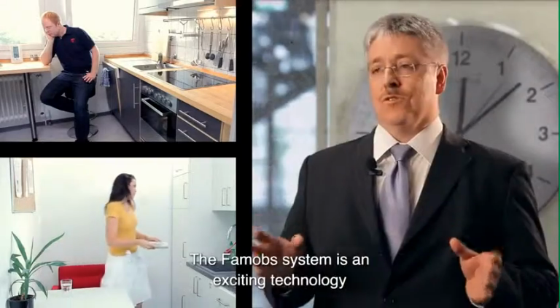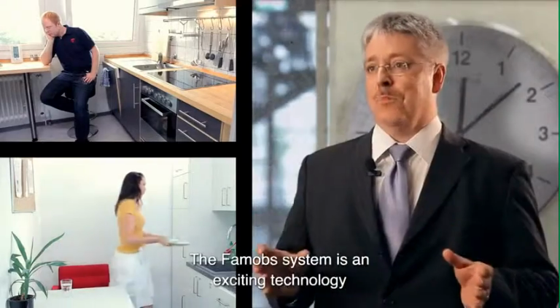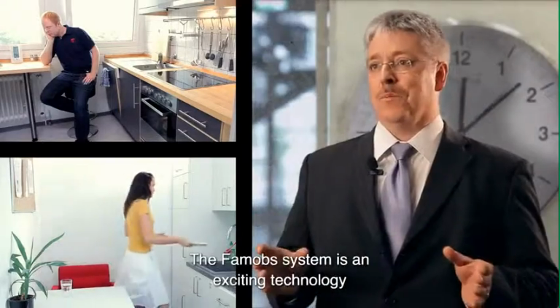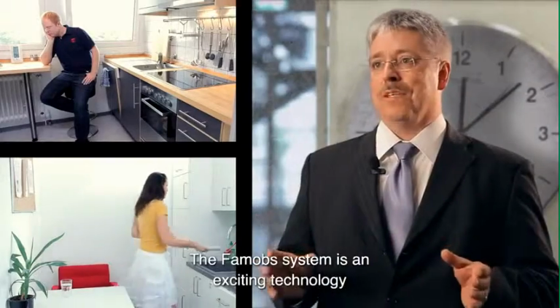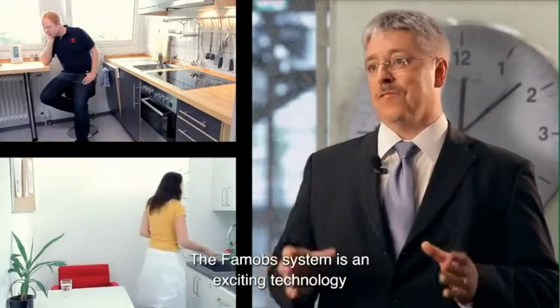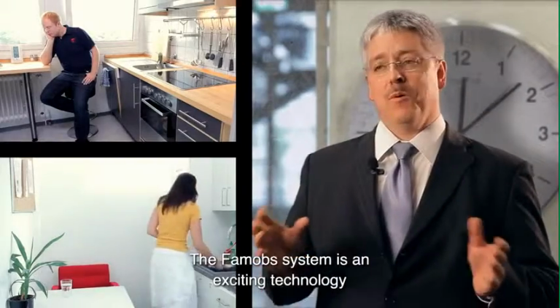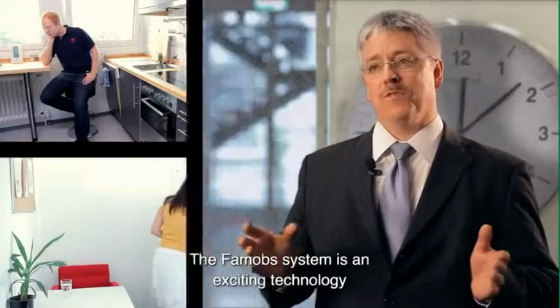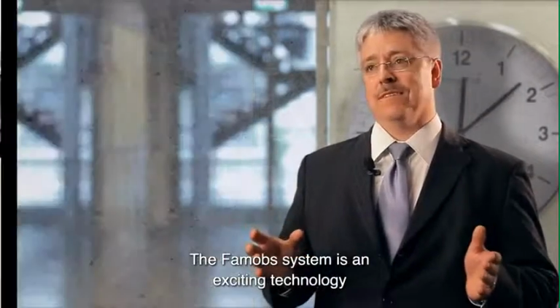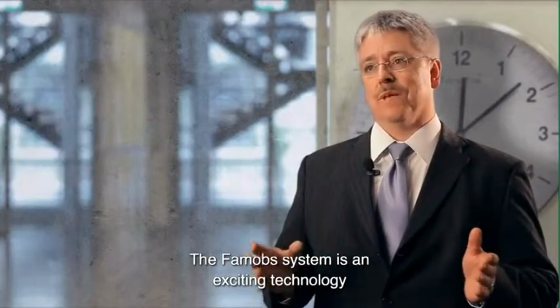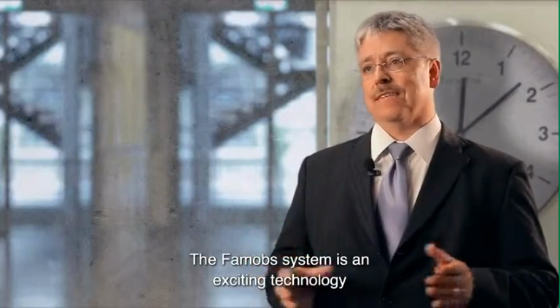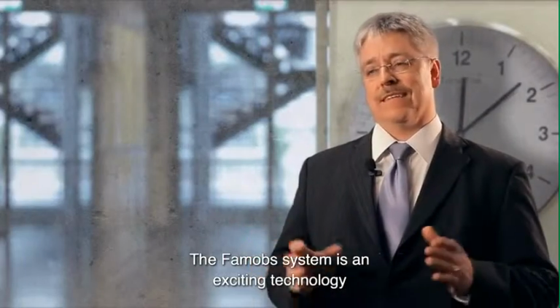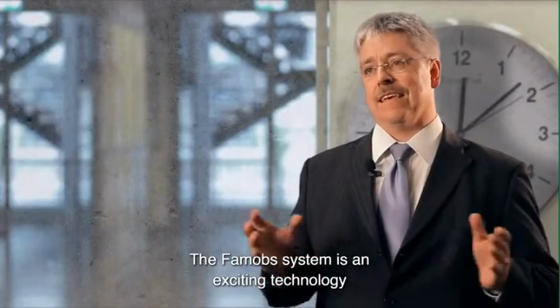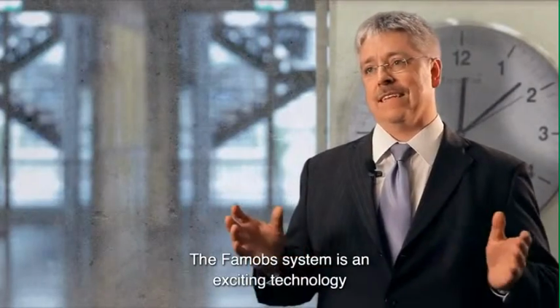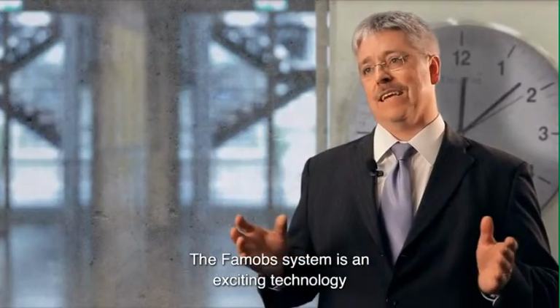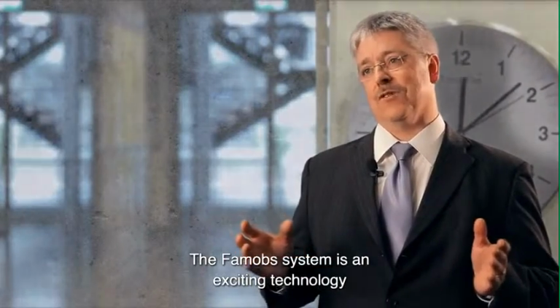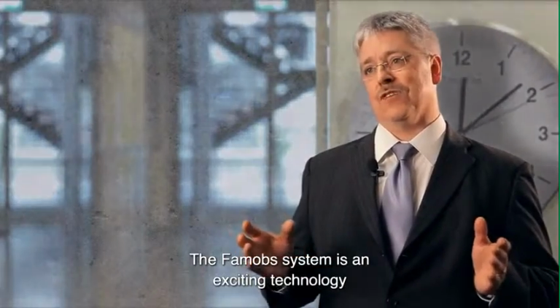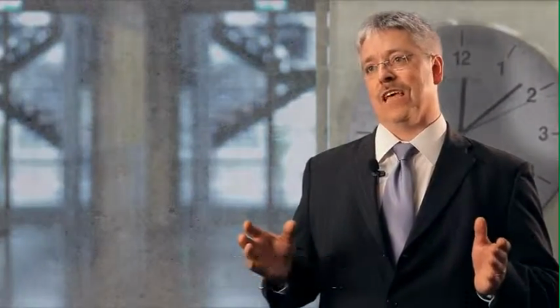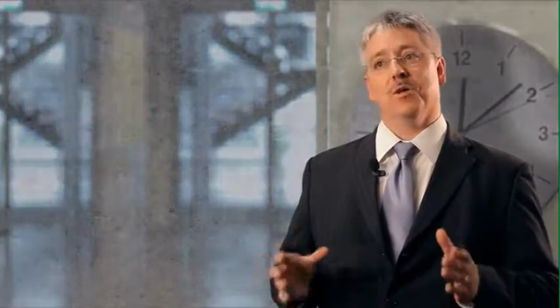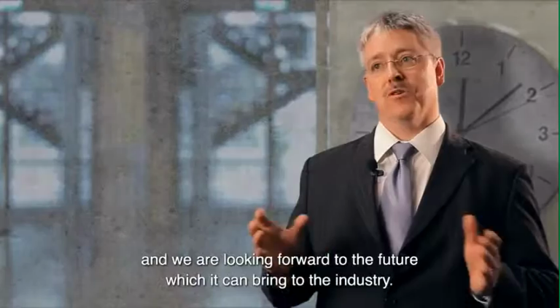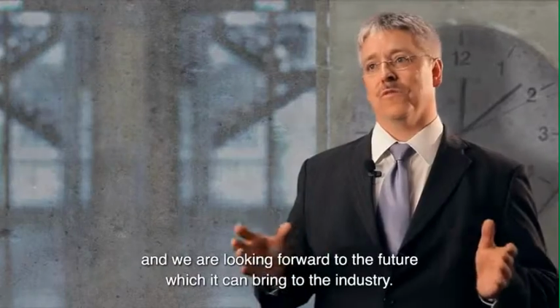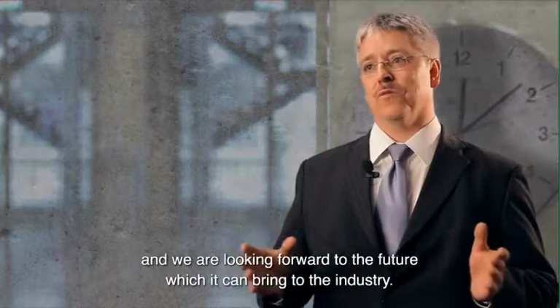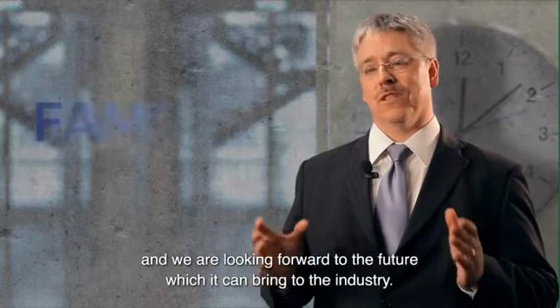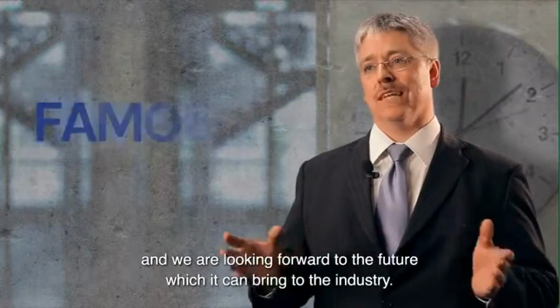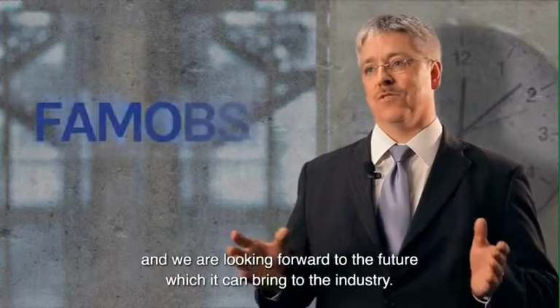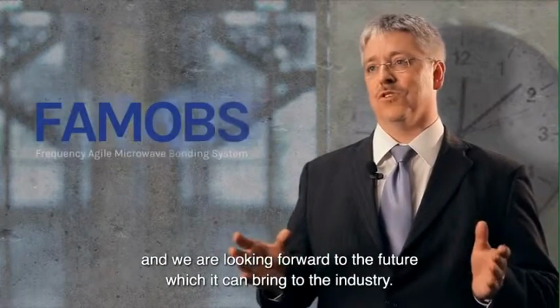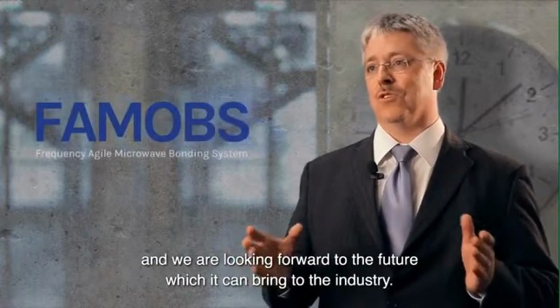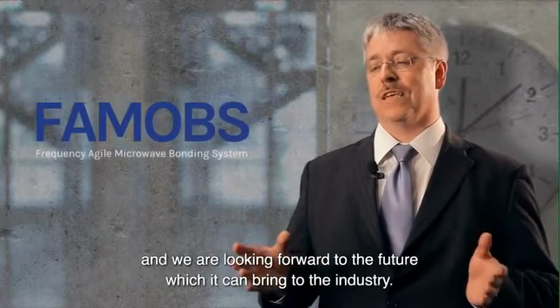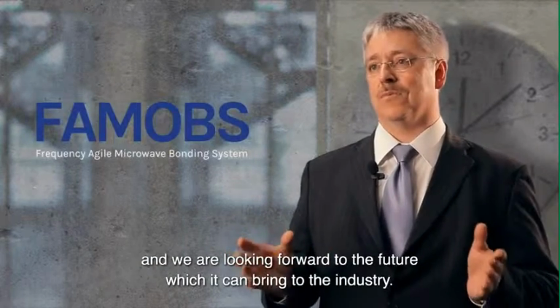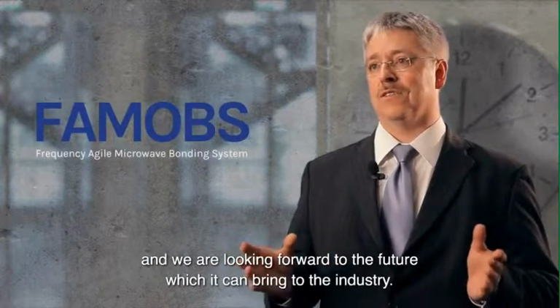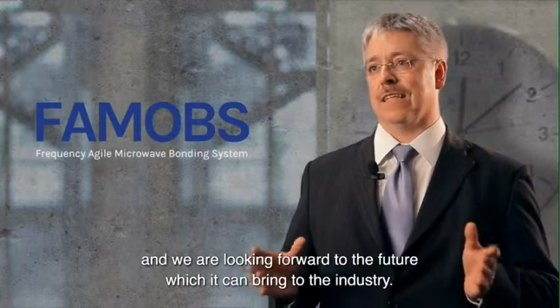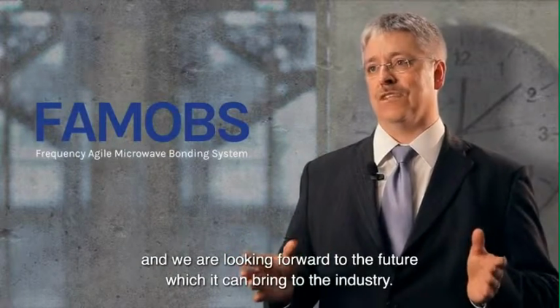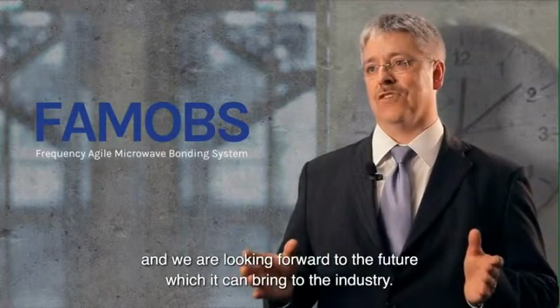To wrap up, the FAMOBS system is an exciting technology, and we are looking forward to the future which it can bring to the industry.